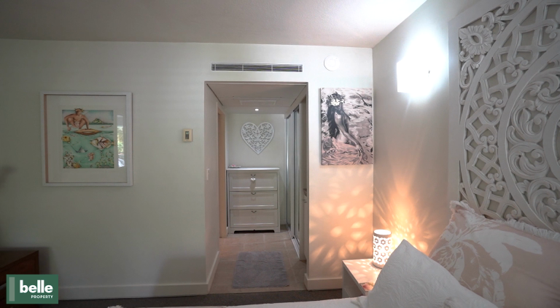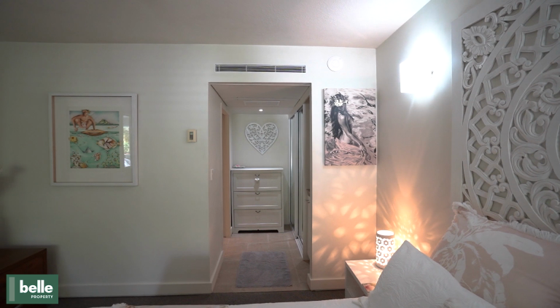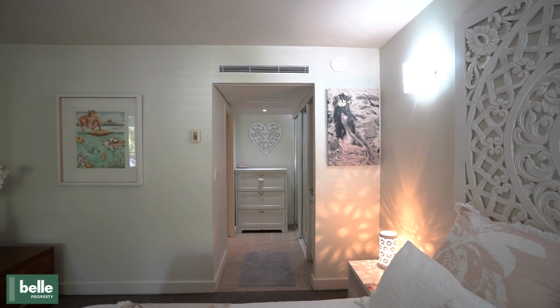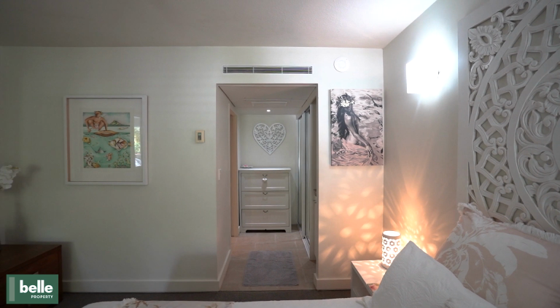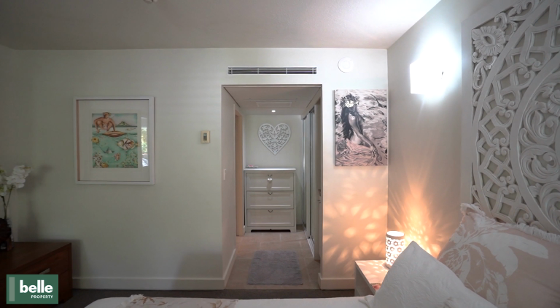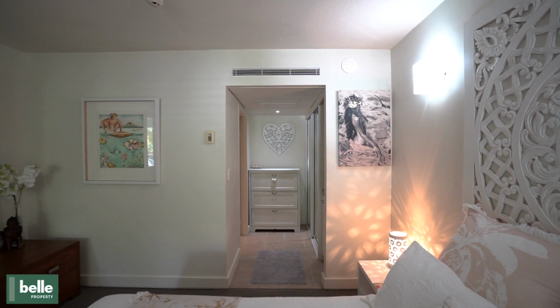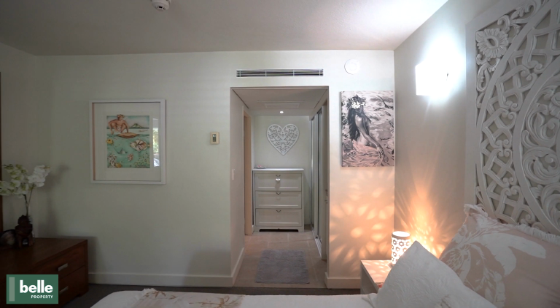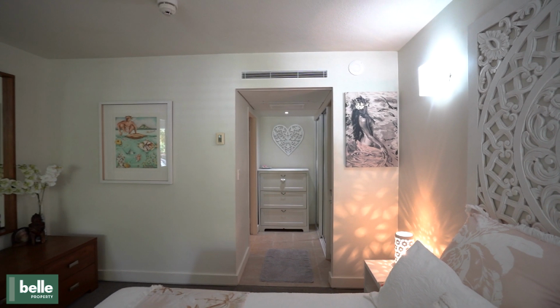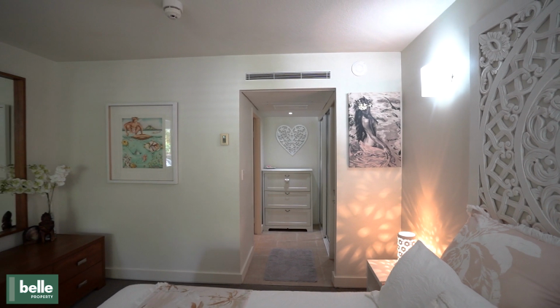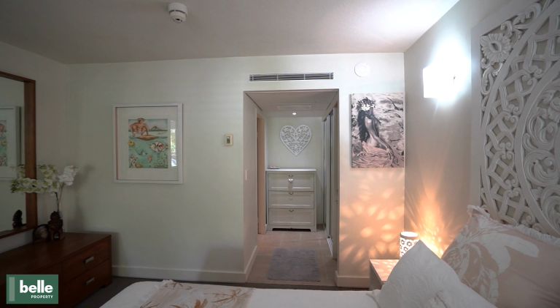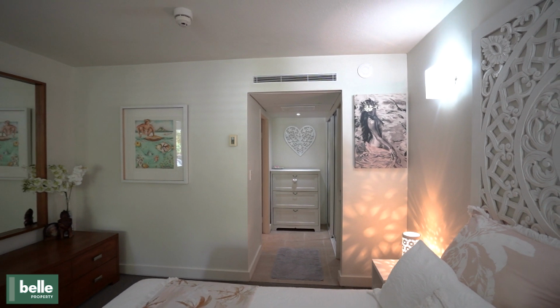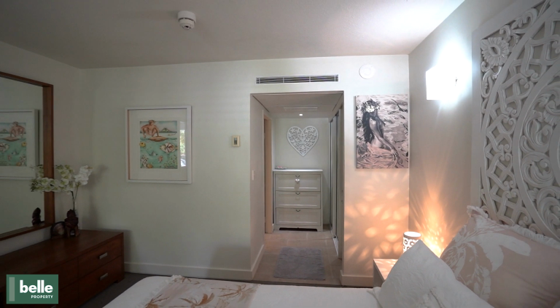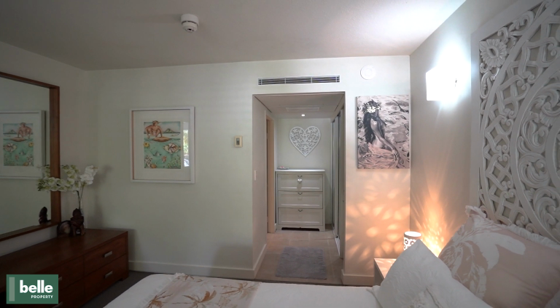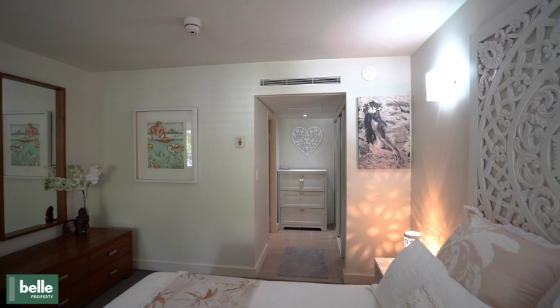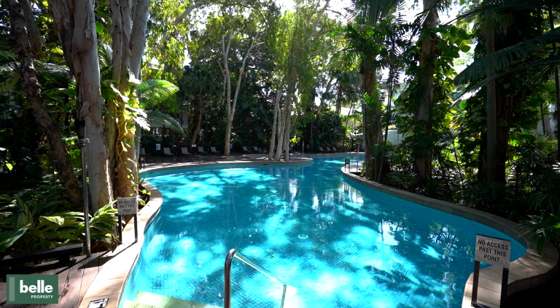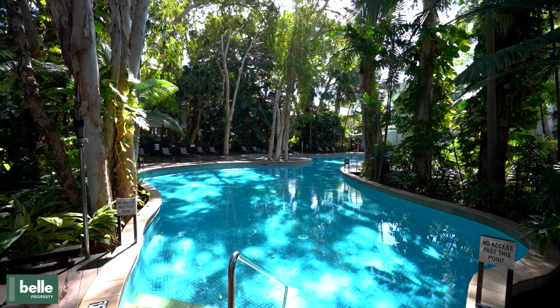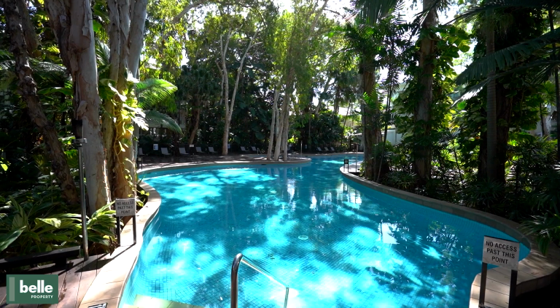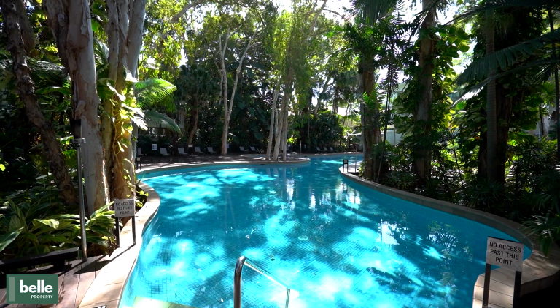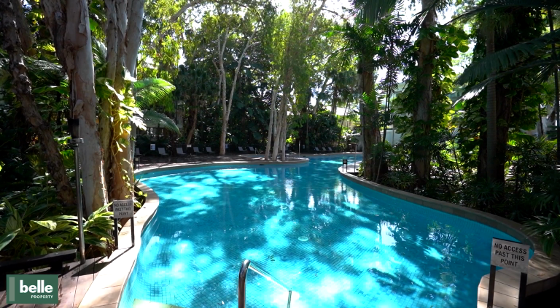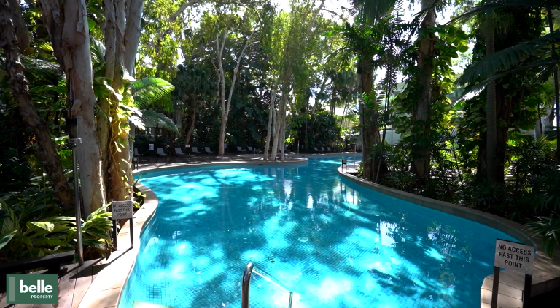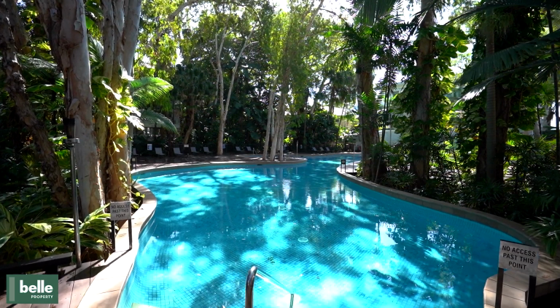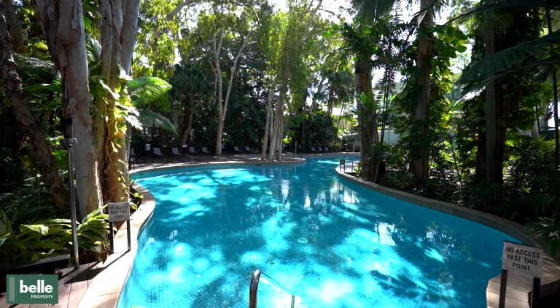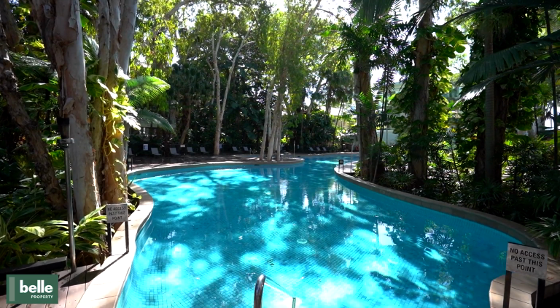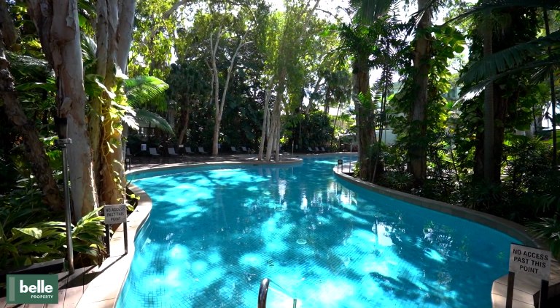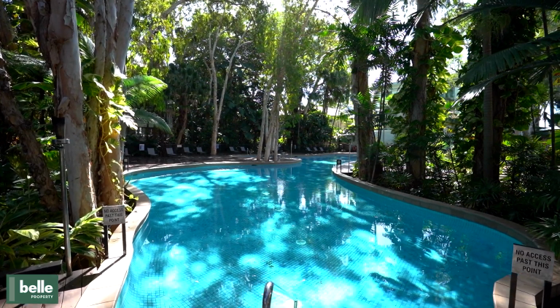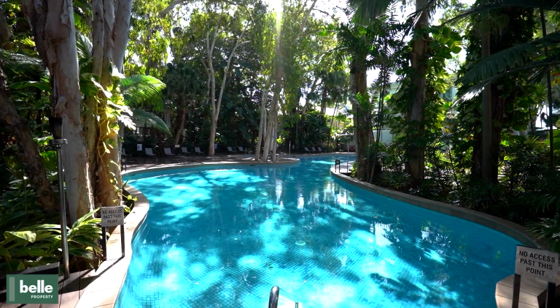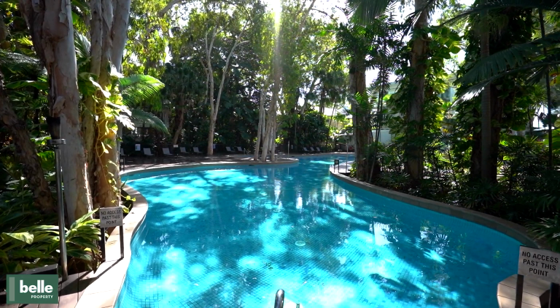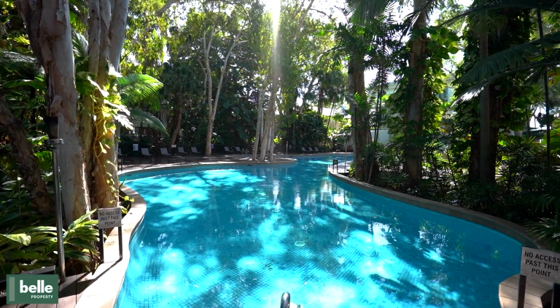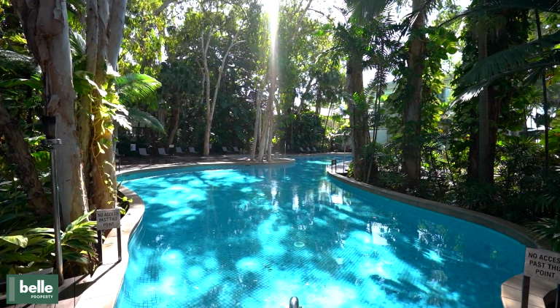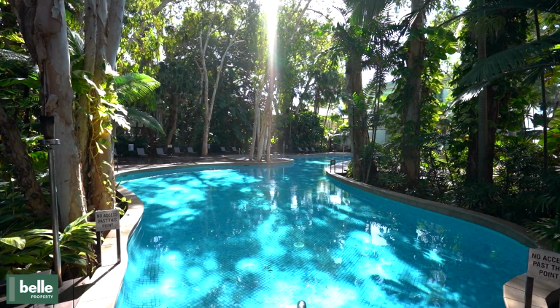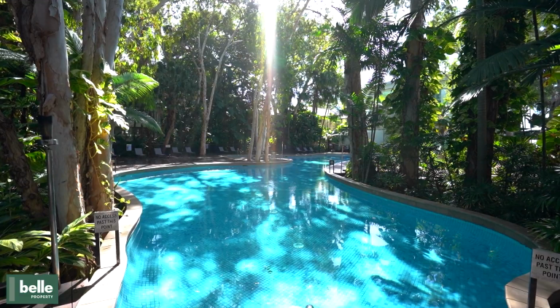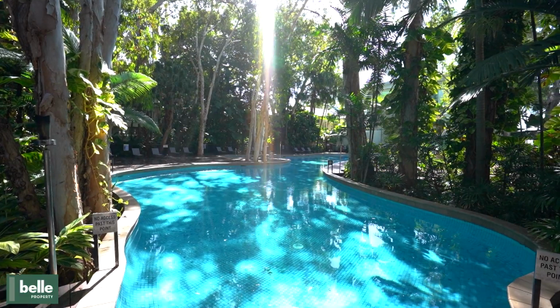Magnificent location with the vibrancy of the Esplanade right on your doorstep. The Drift Complex features tropical gardens, a gorgeous lagoon pool, gym, elevators and spa.